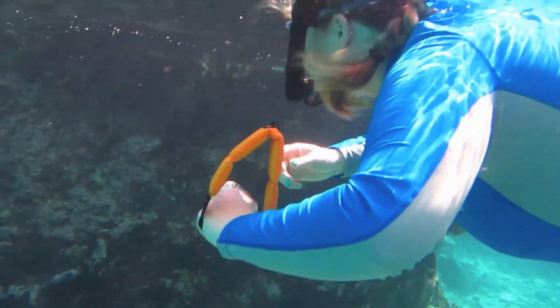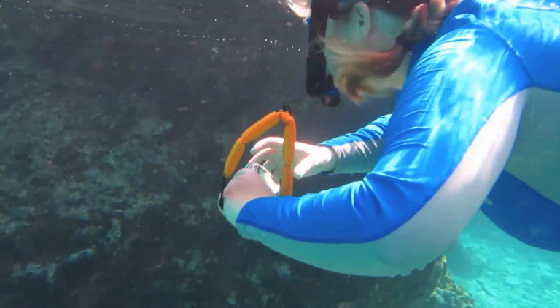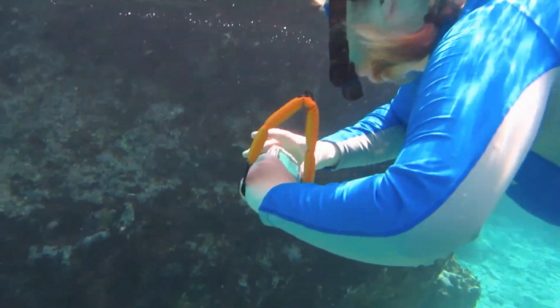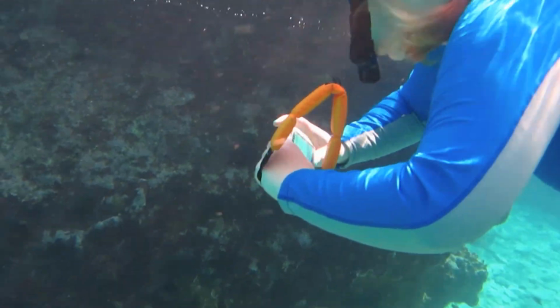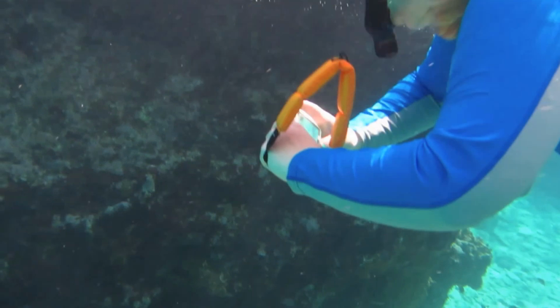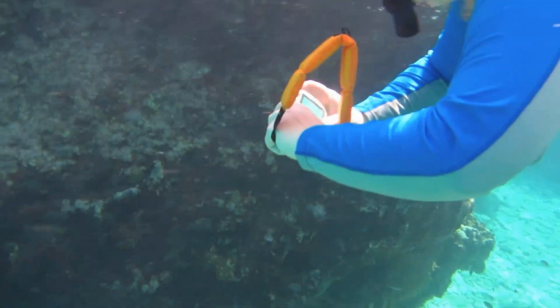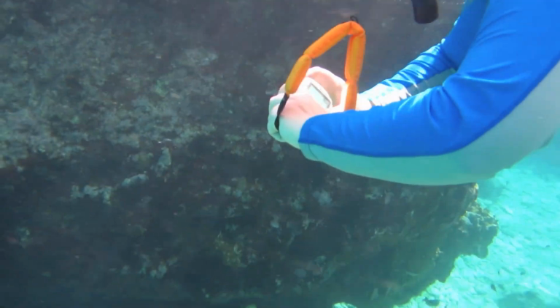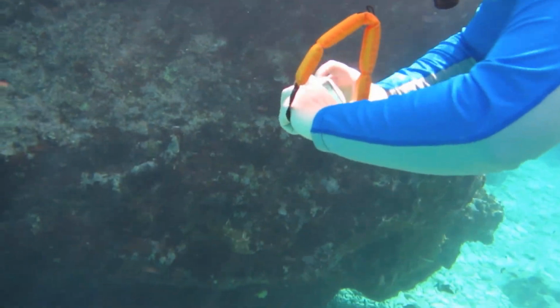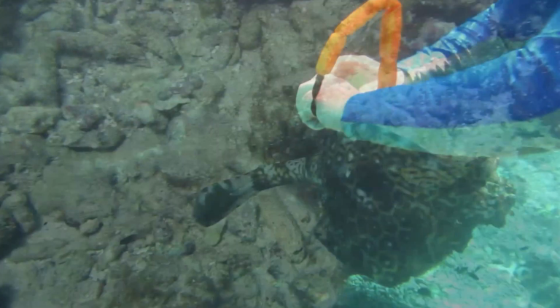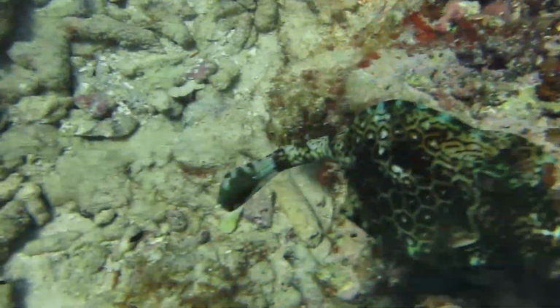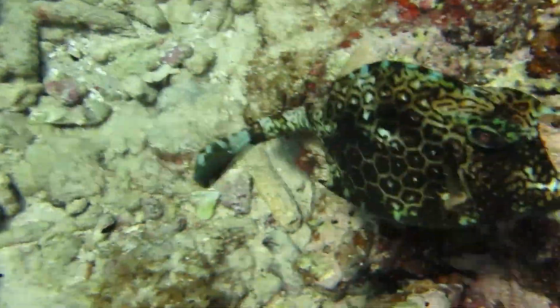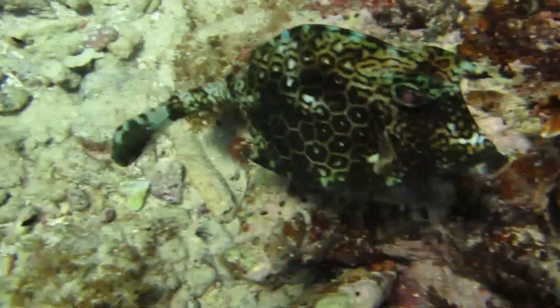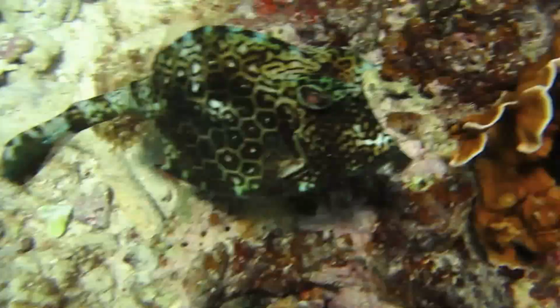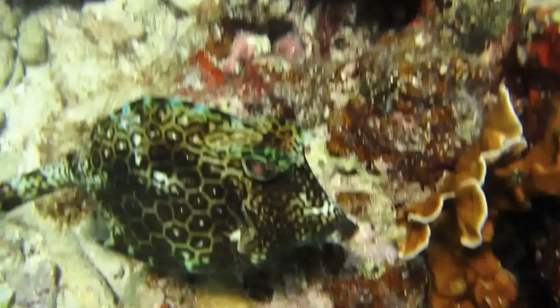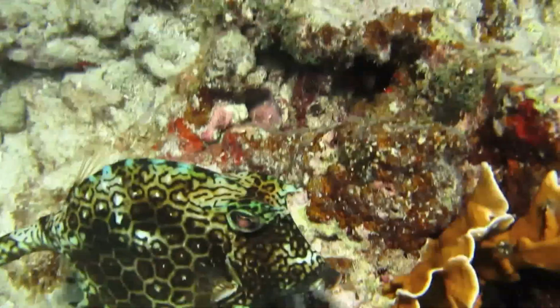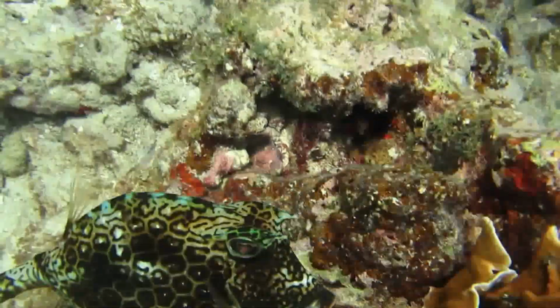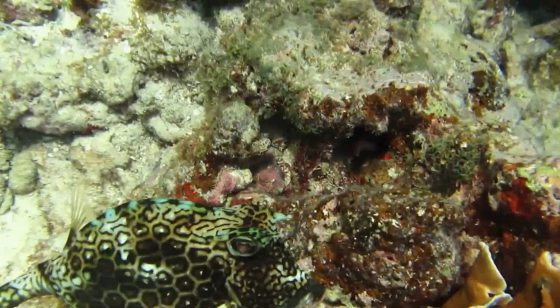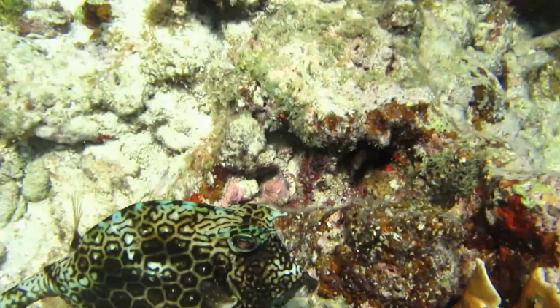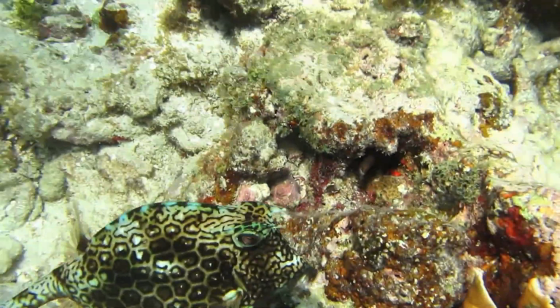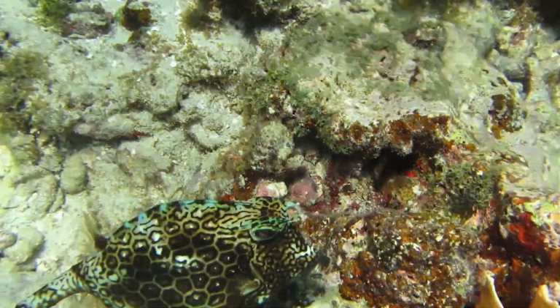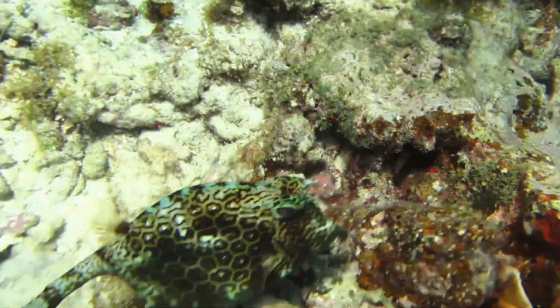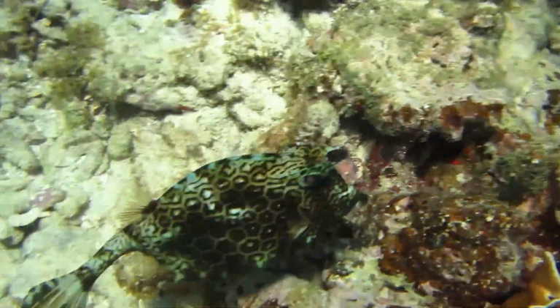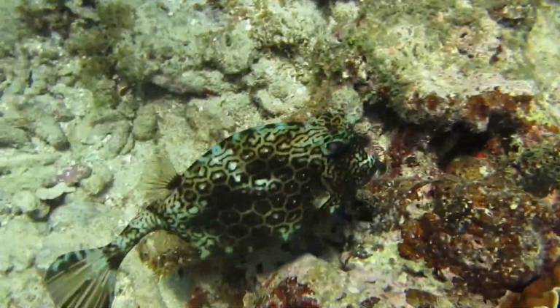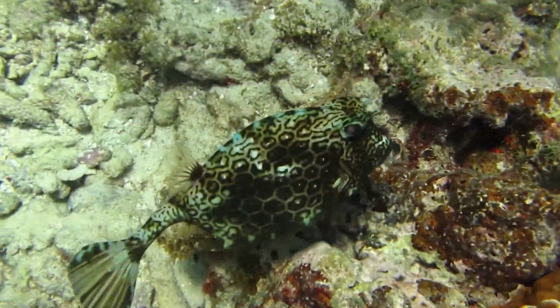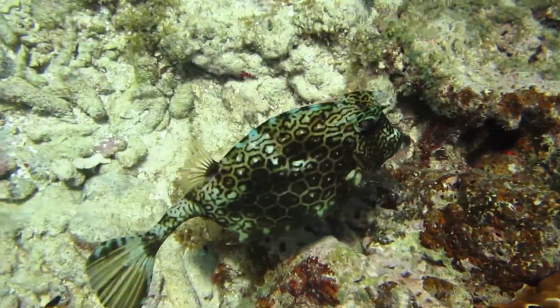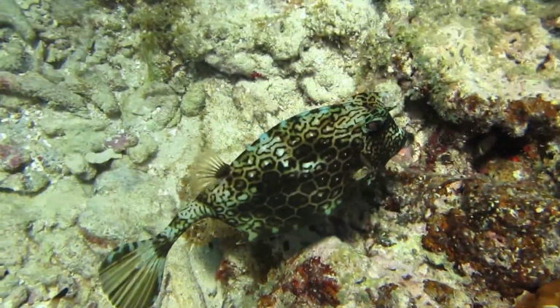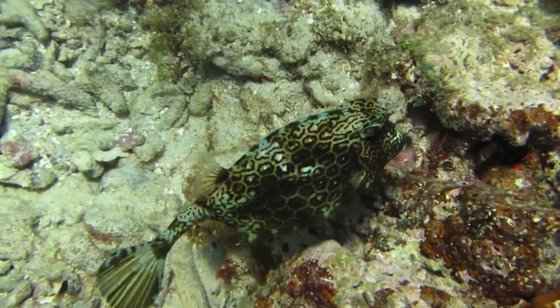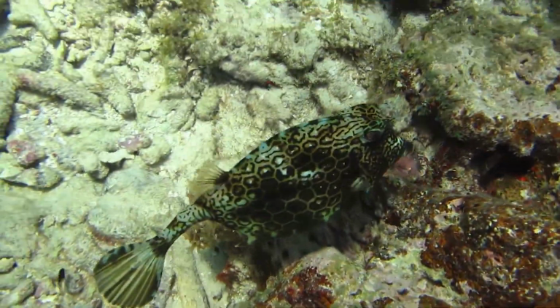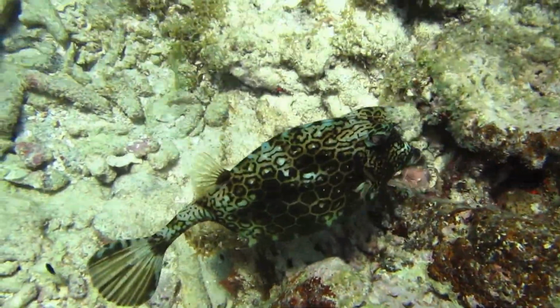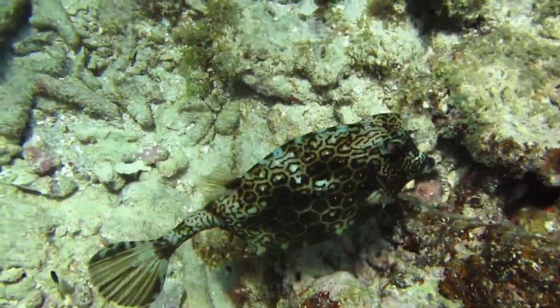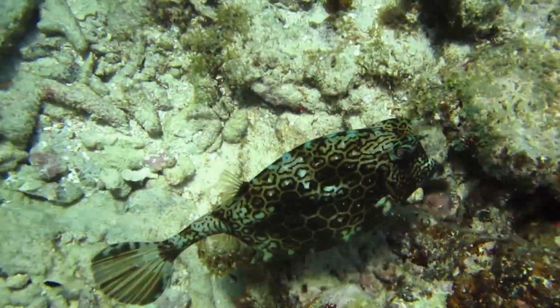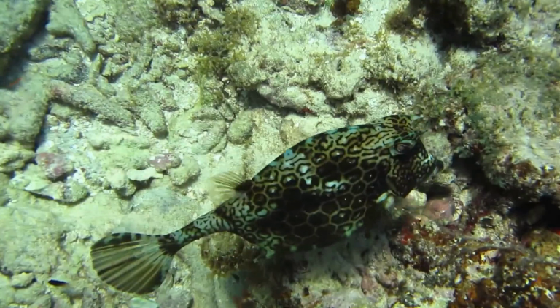Here's Bonnie — she's always finding something interesting. And here's the honeycomb cowfish.